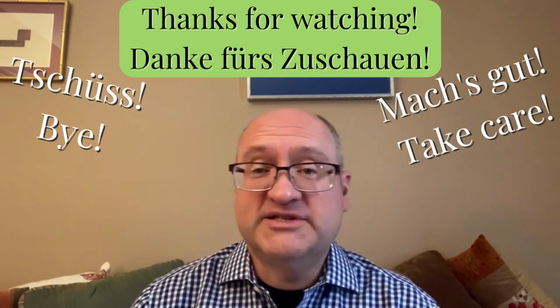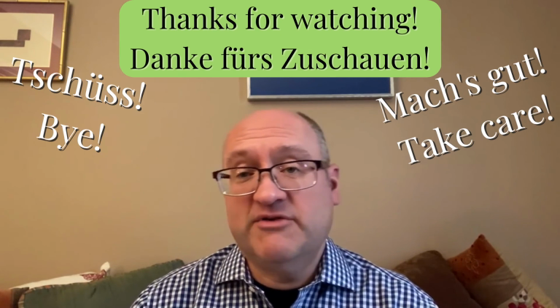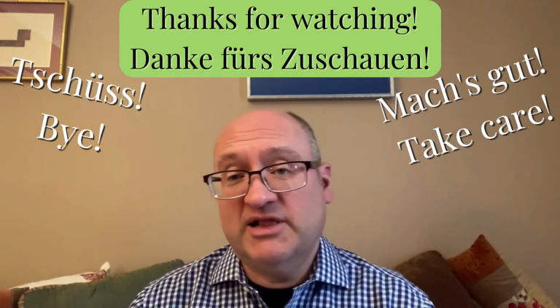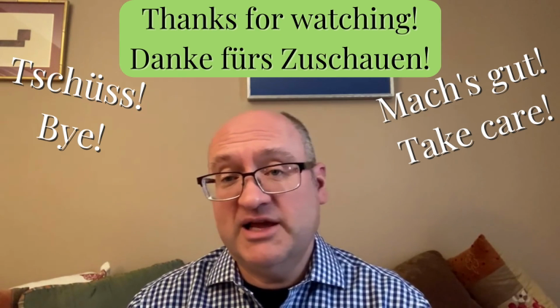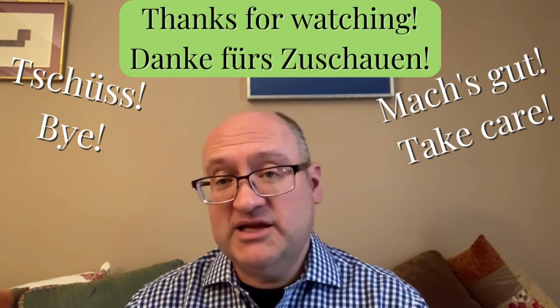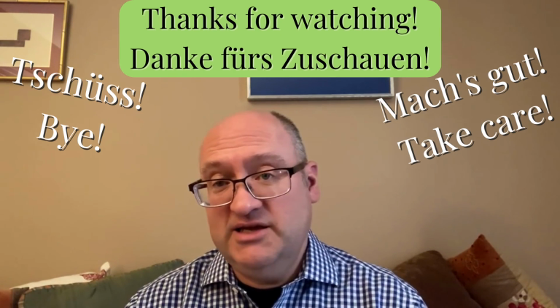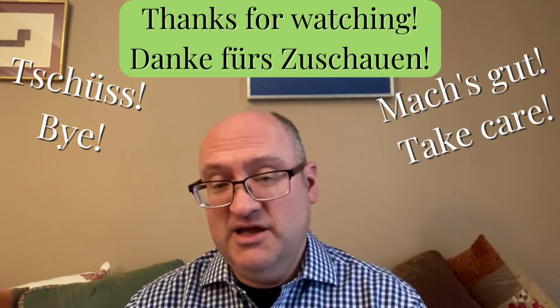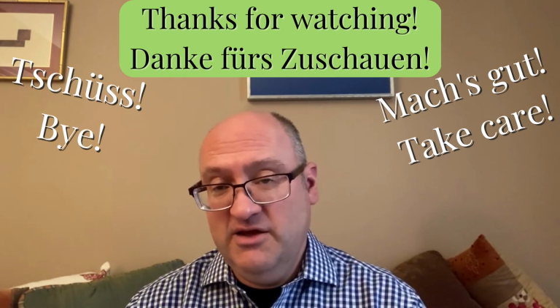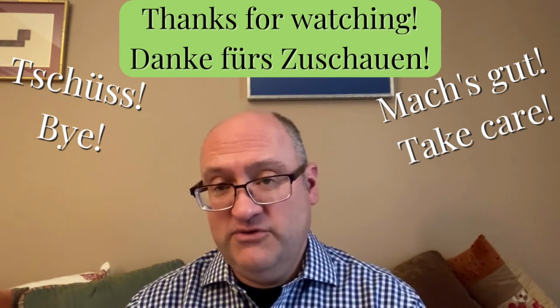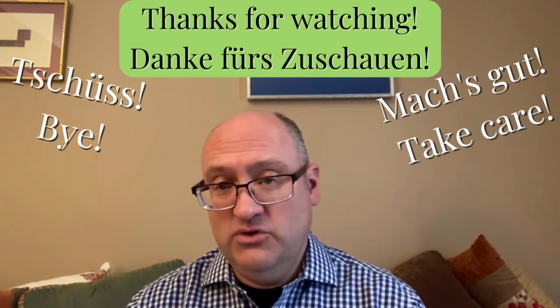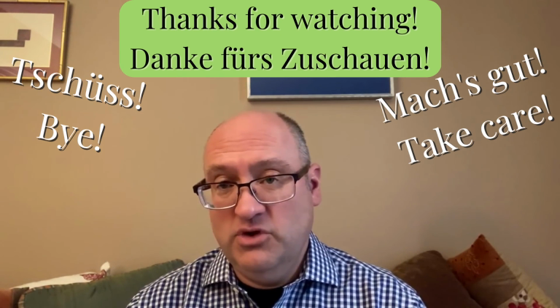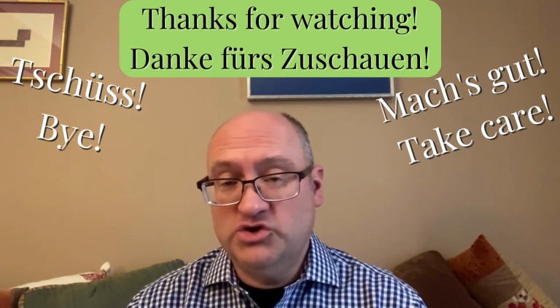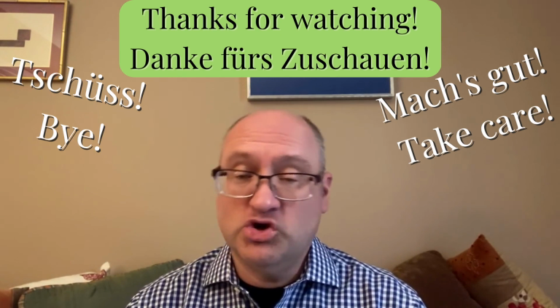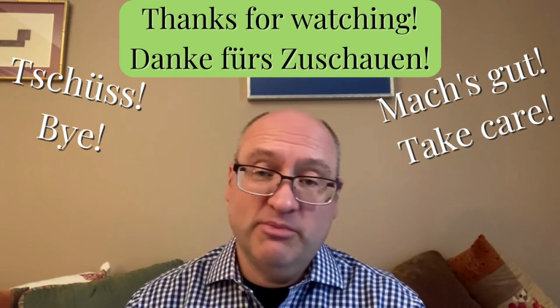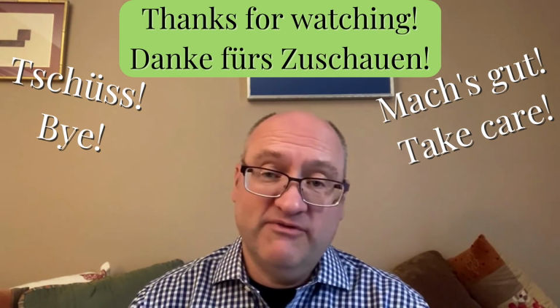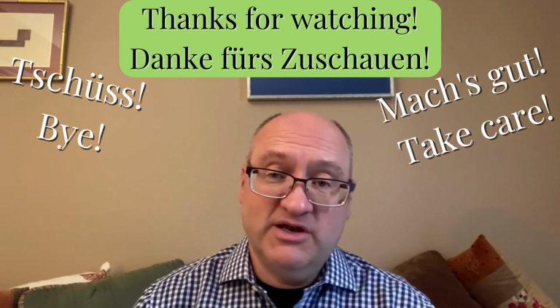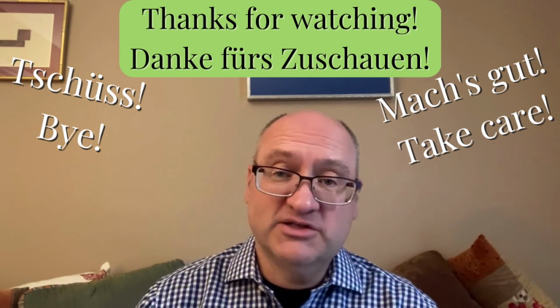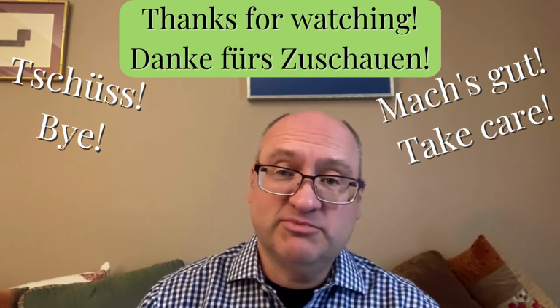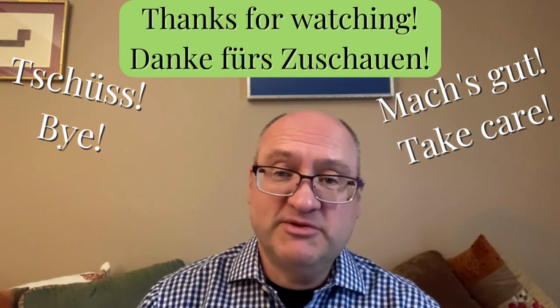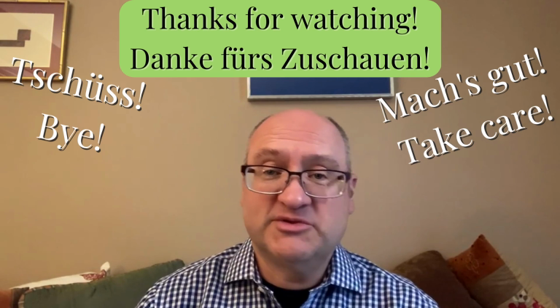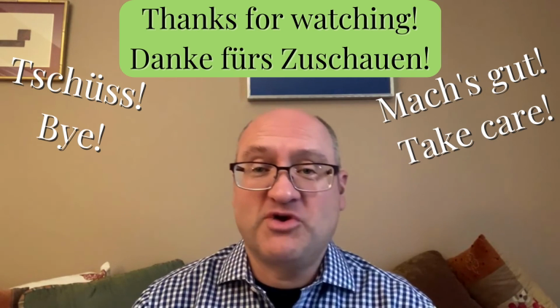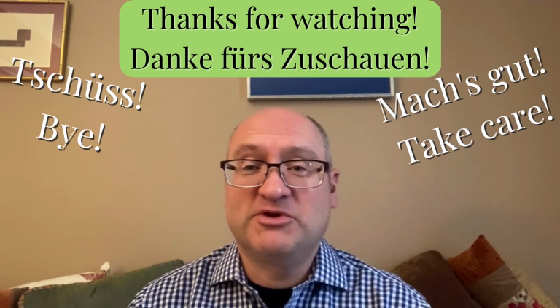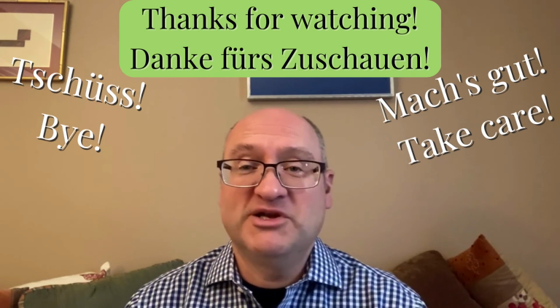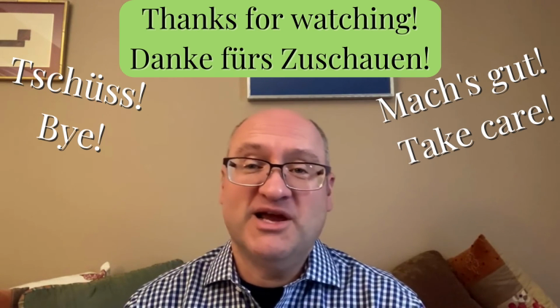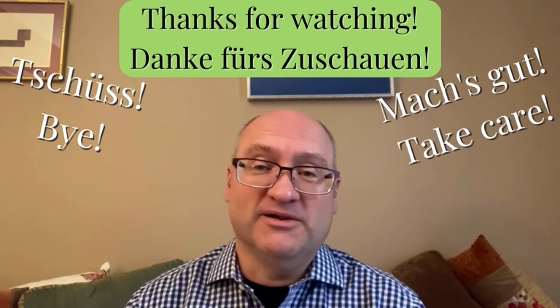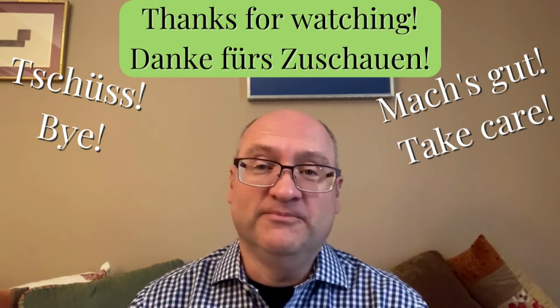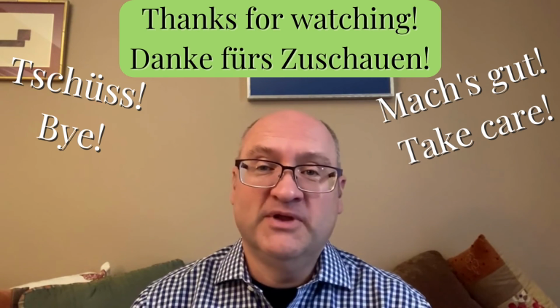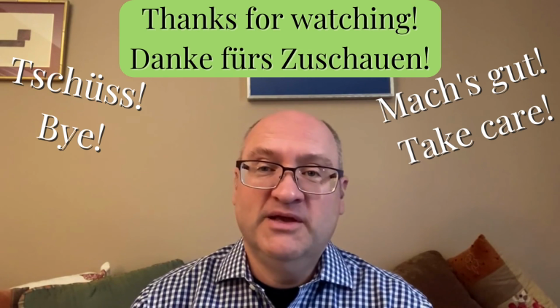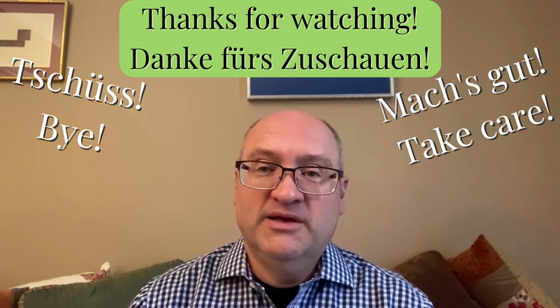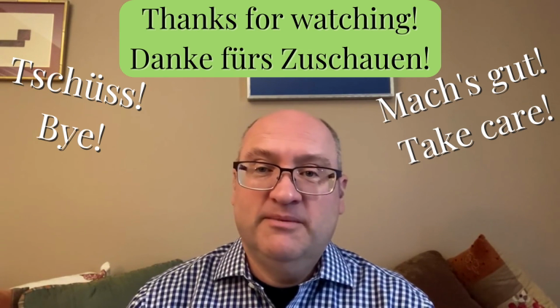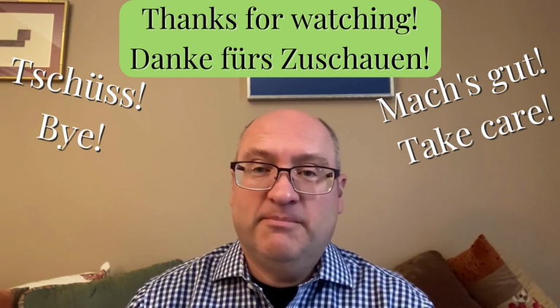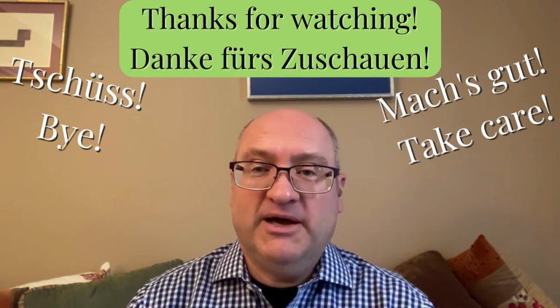If you liked this video, please give it a like. If you enjoy my videos, please subscribe to my channel. Bye.